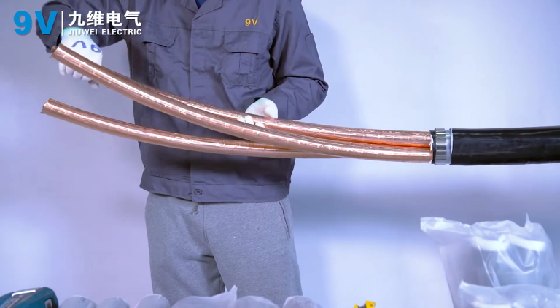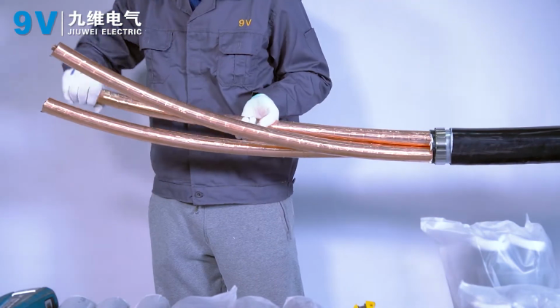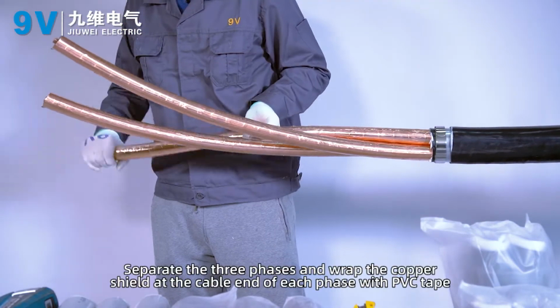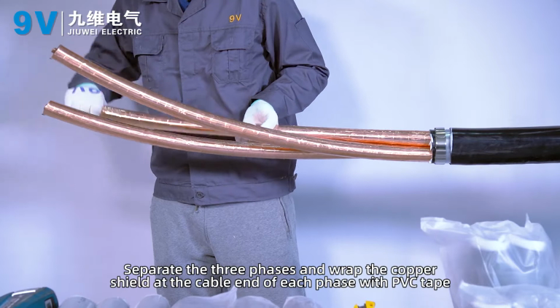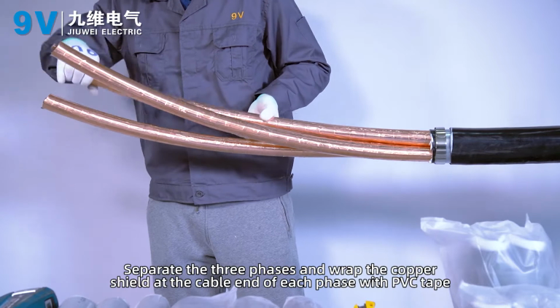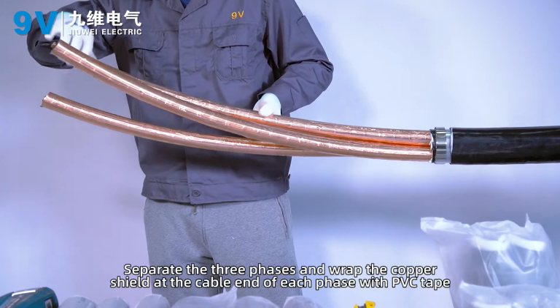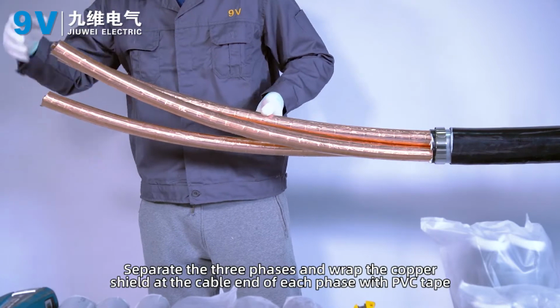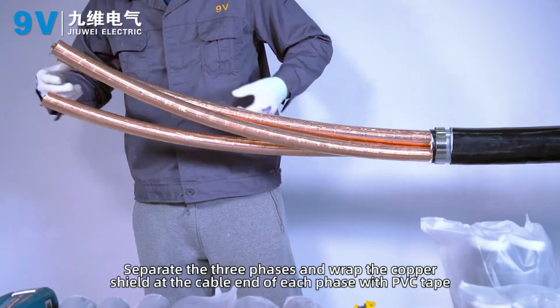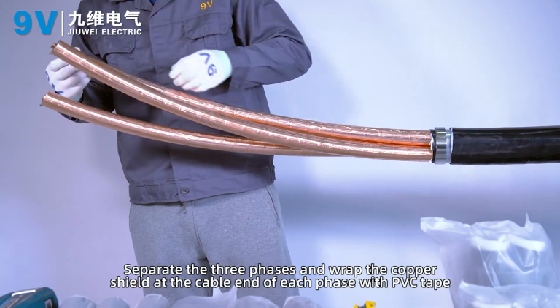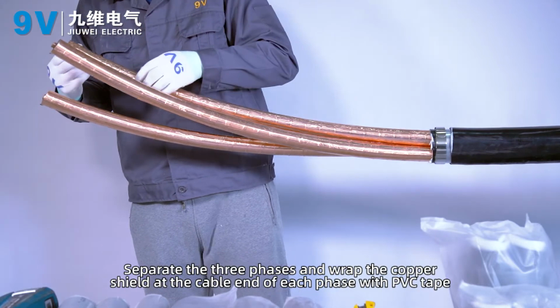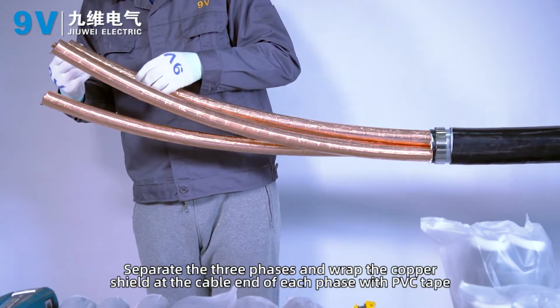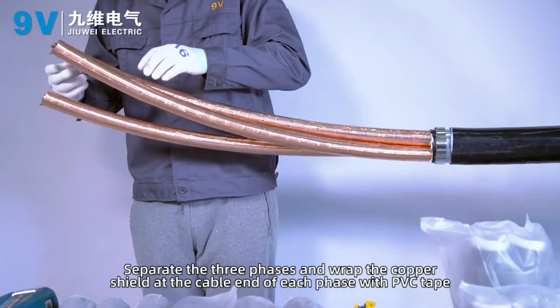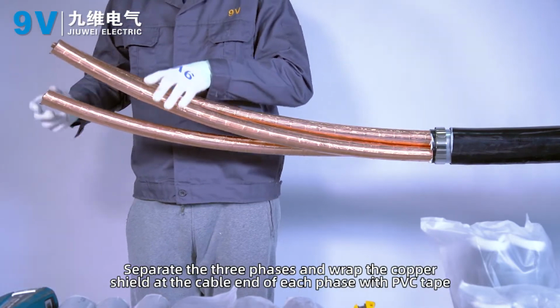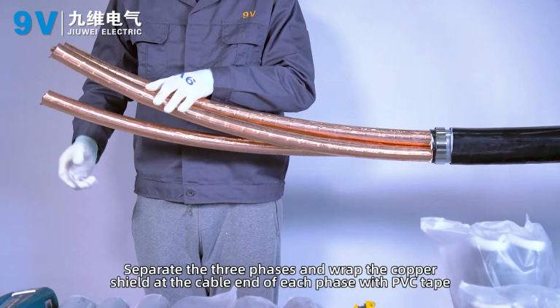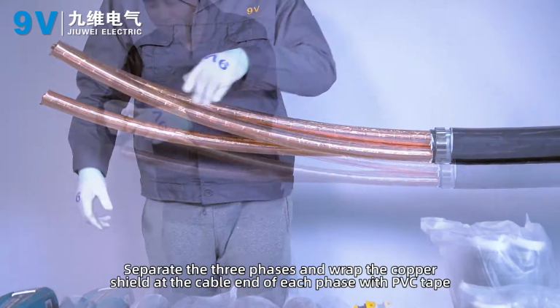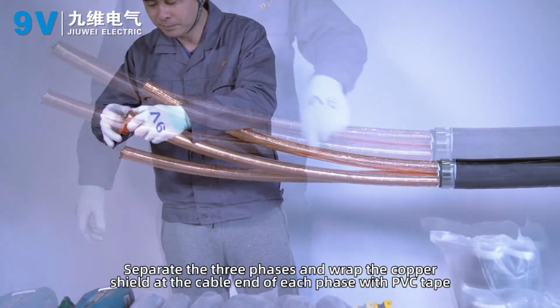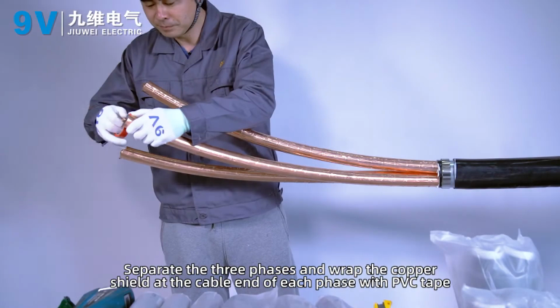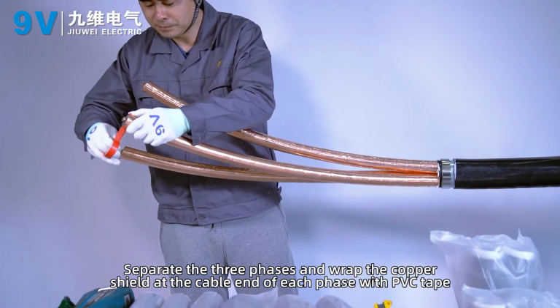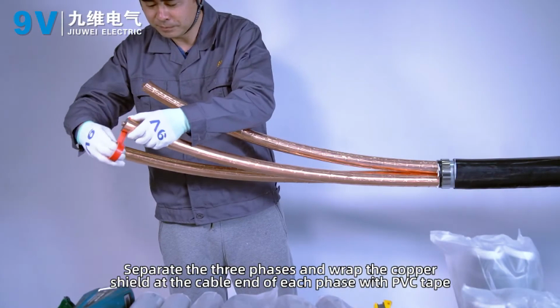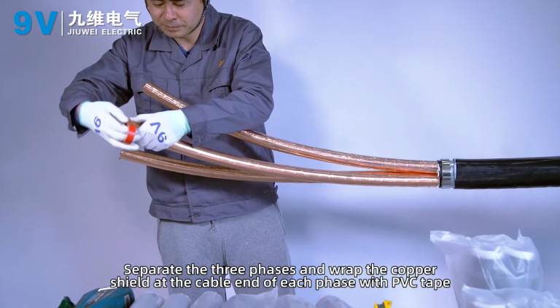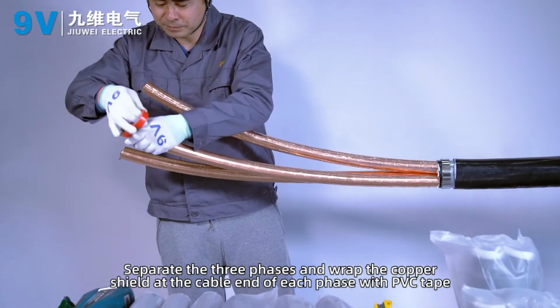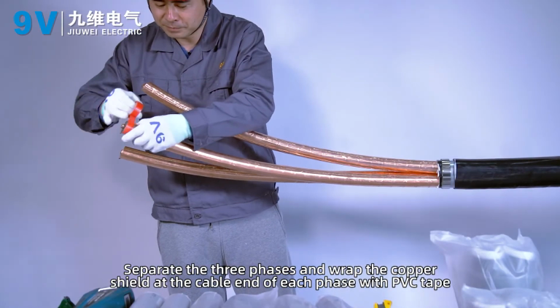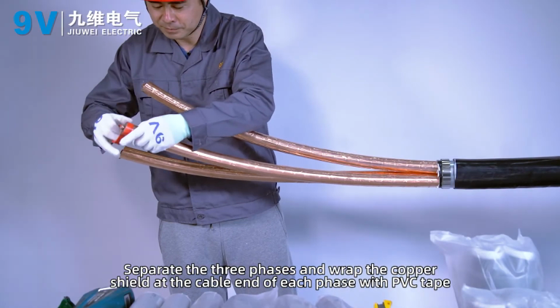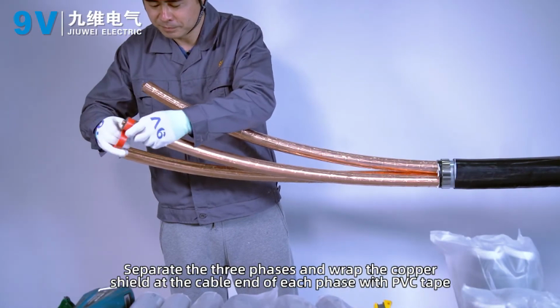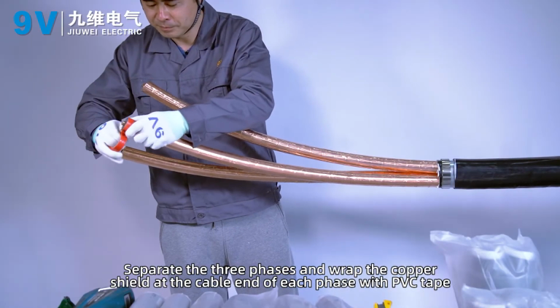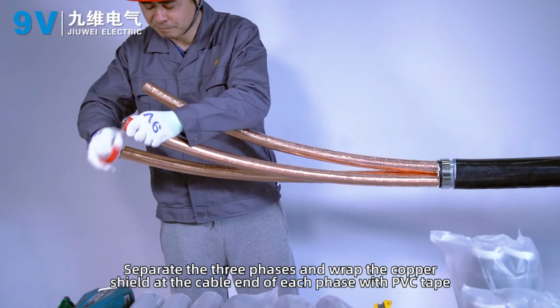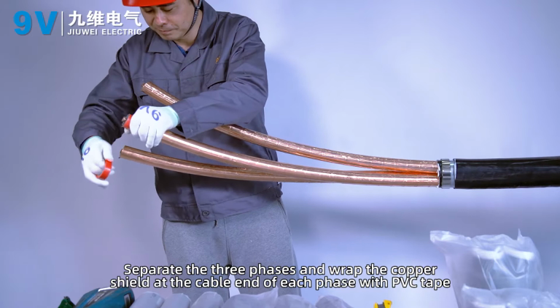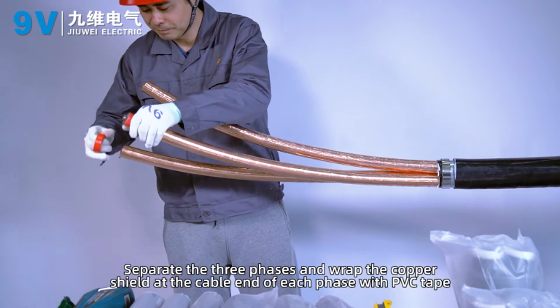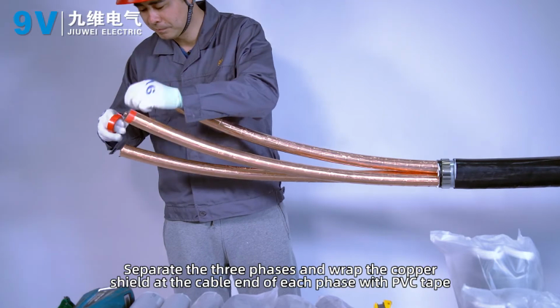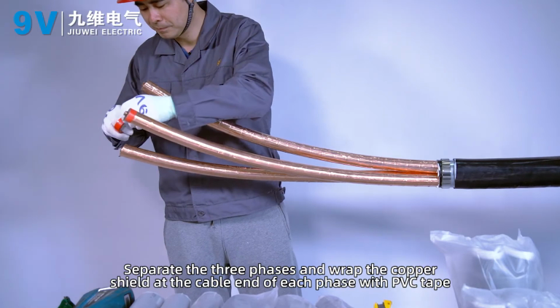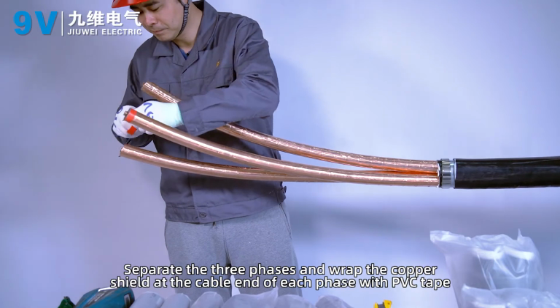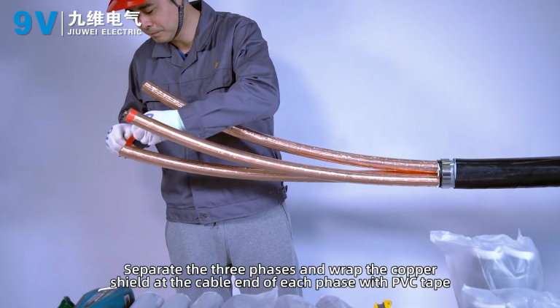Separate the three phases and wrap the copper shield at the cable end of each phase with PVC tape.